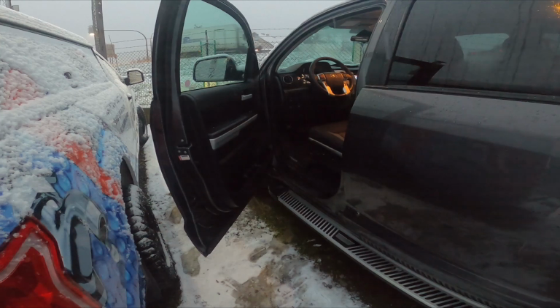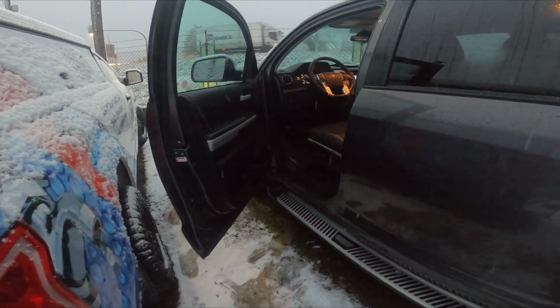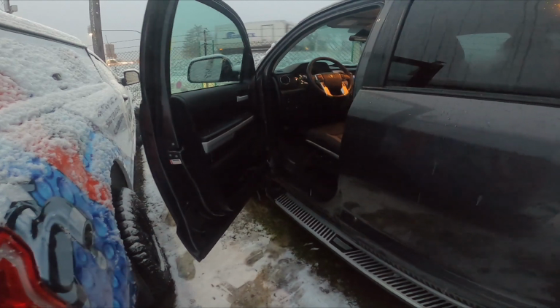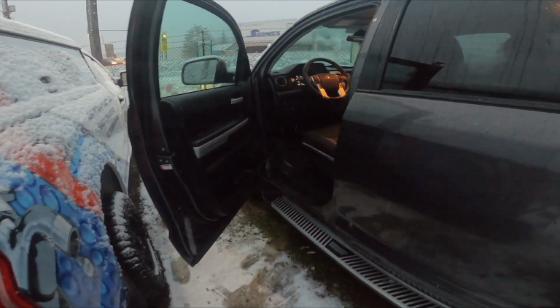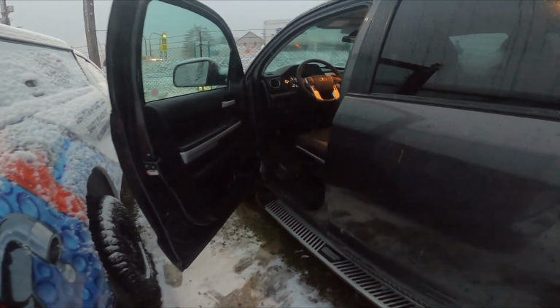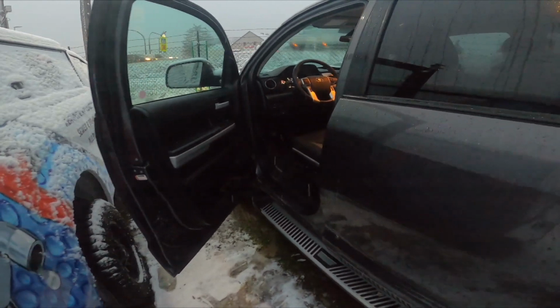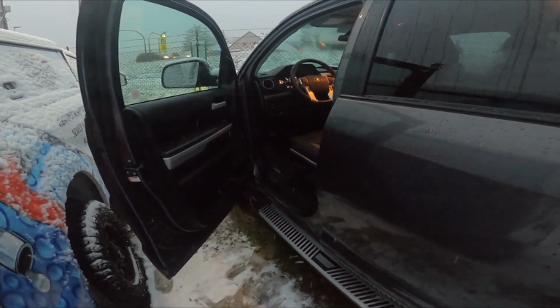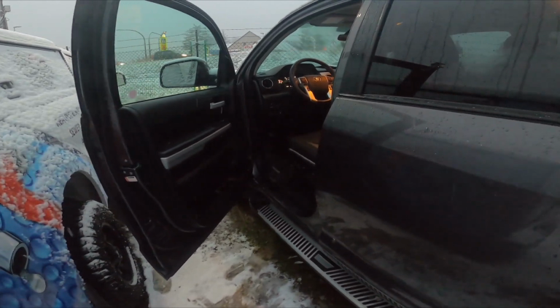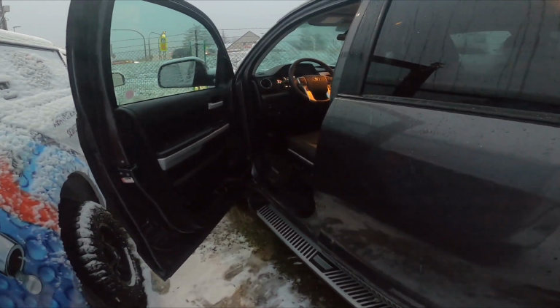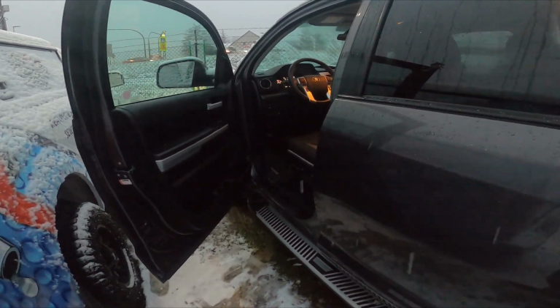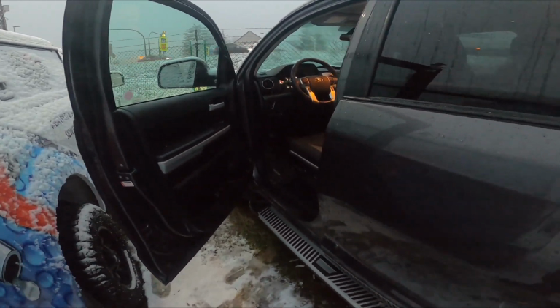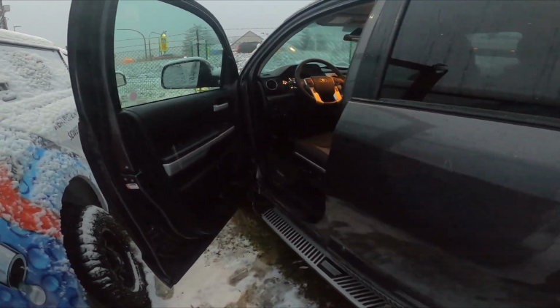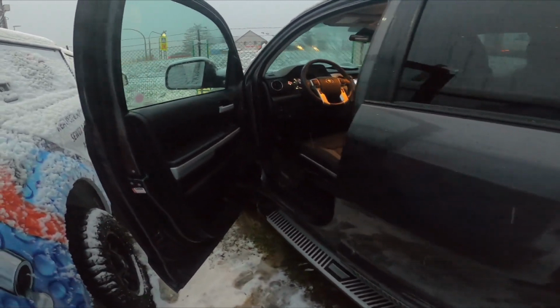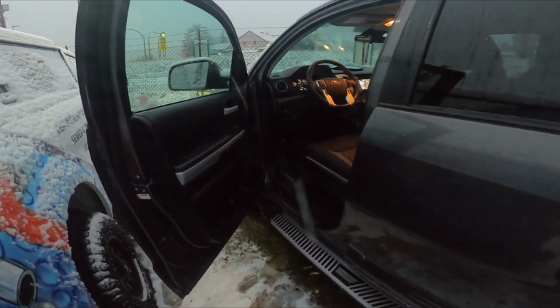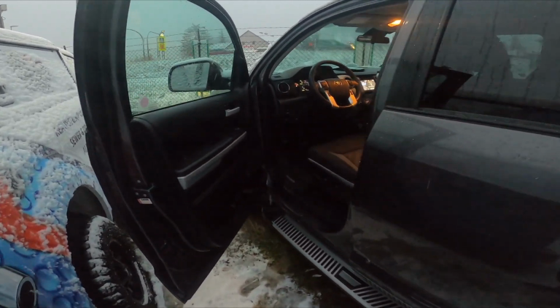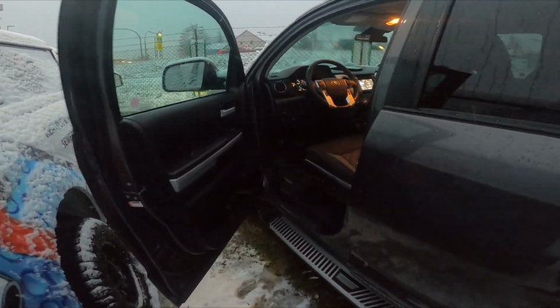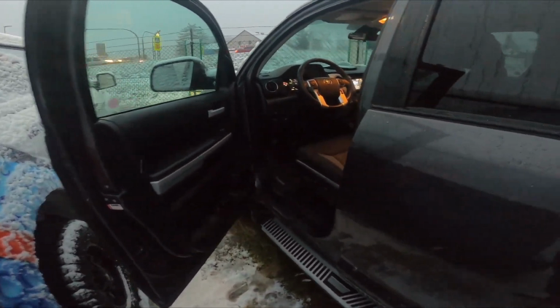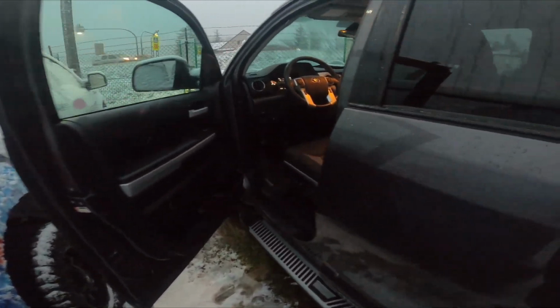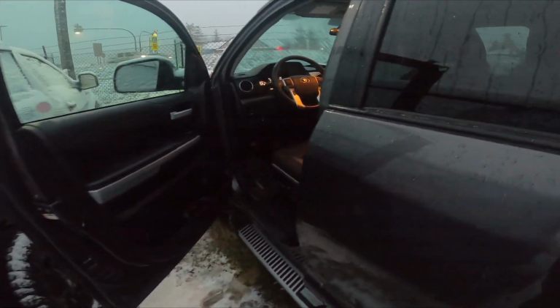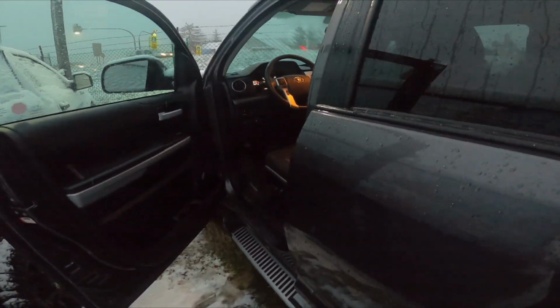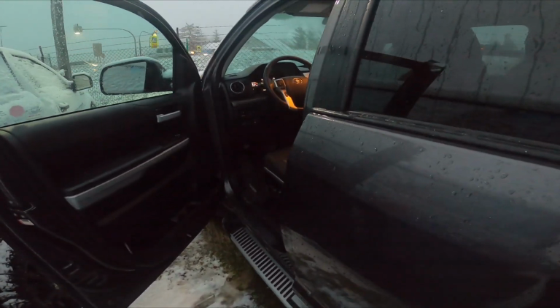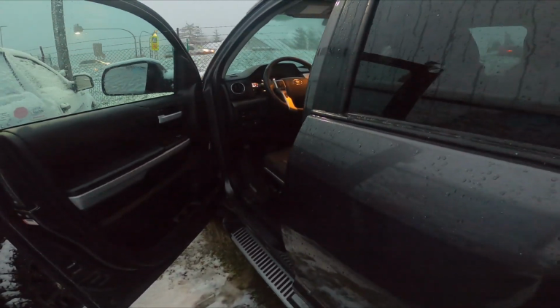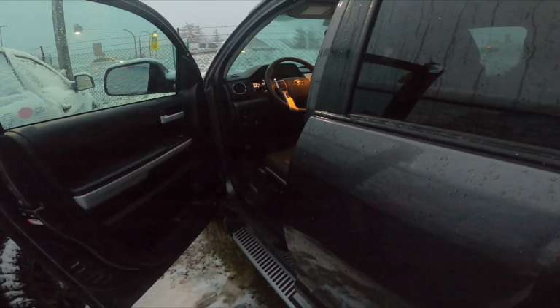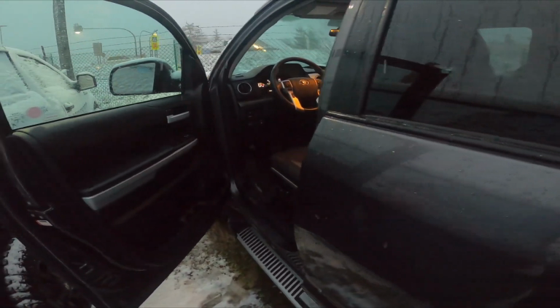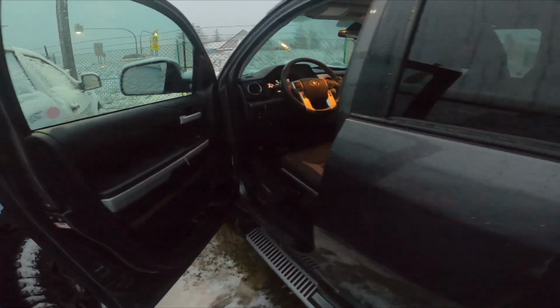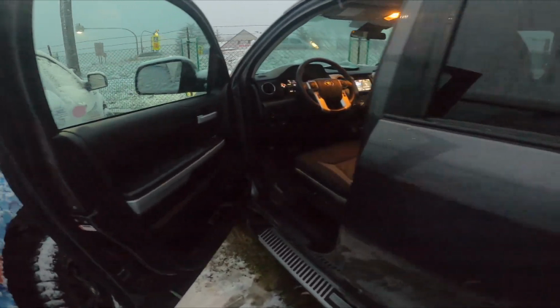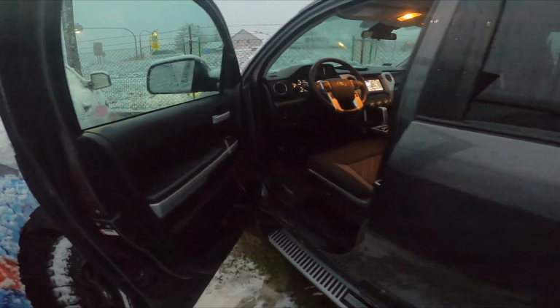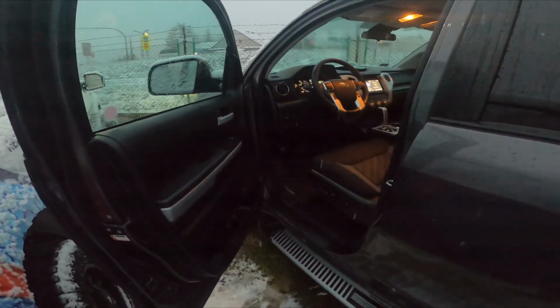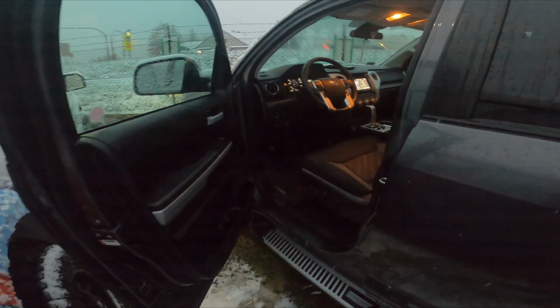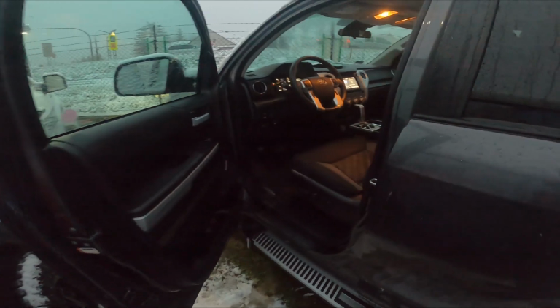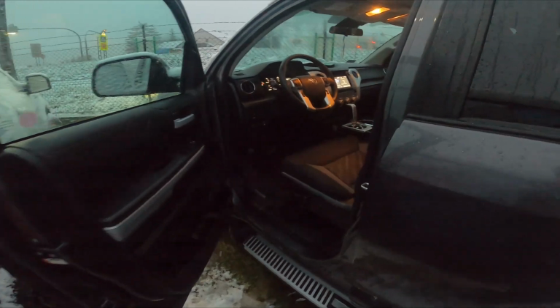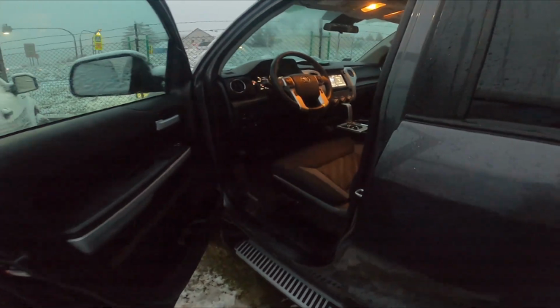Hello, in front of me I've got a Toyota Tundra. In this video I'll show you how to adjust the seat.